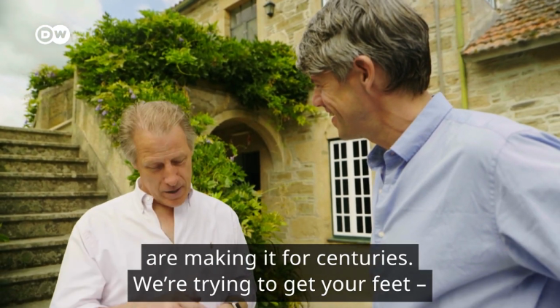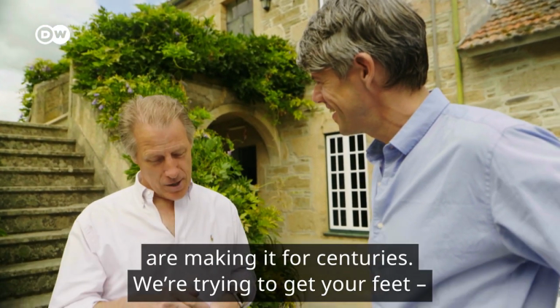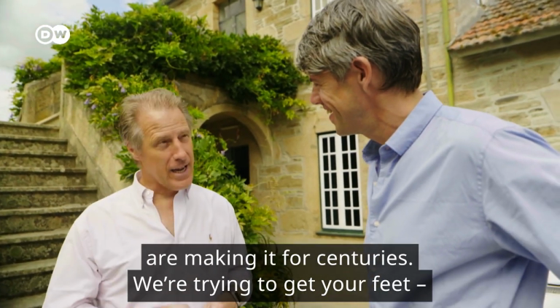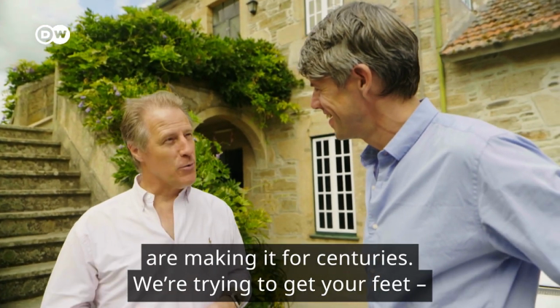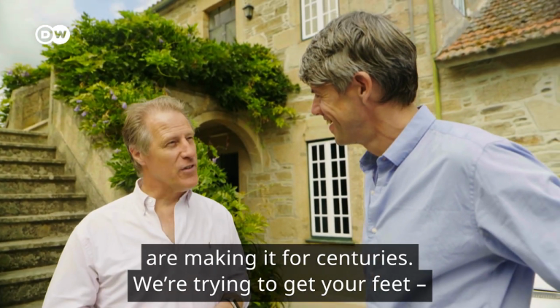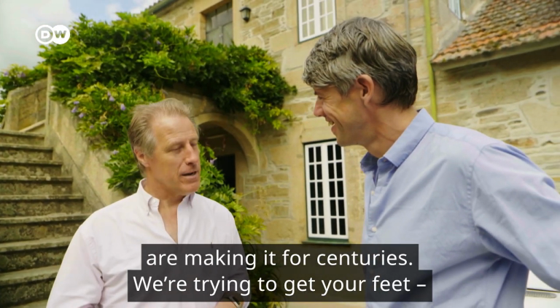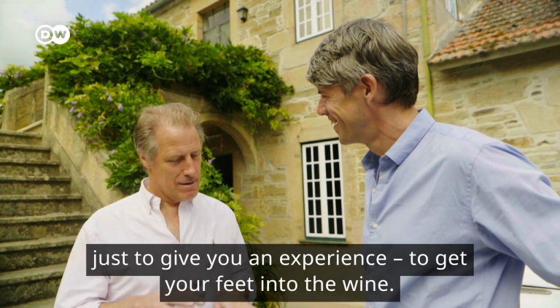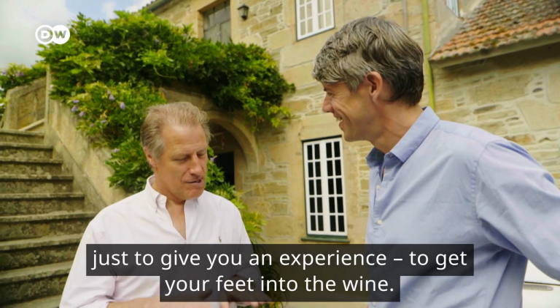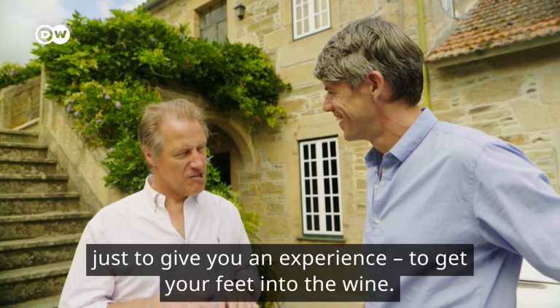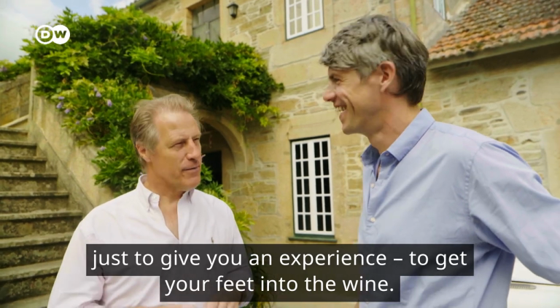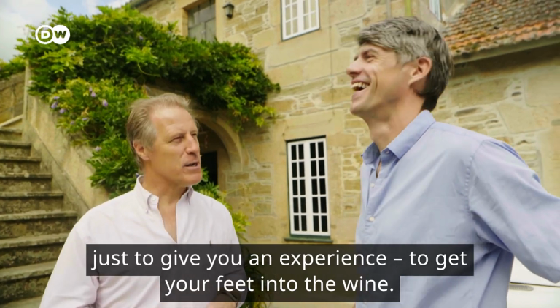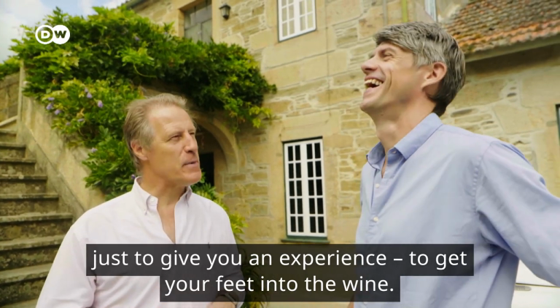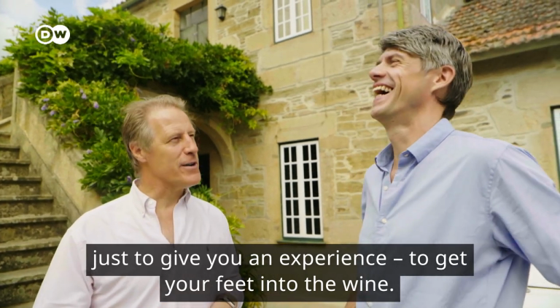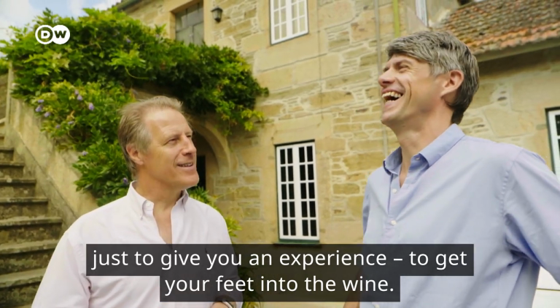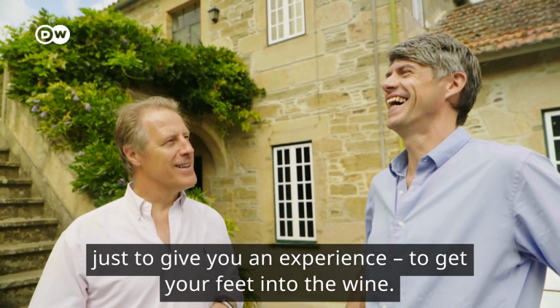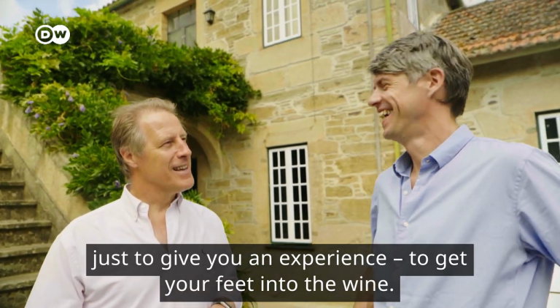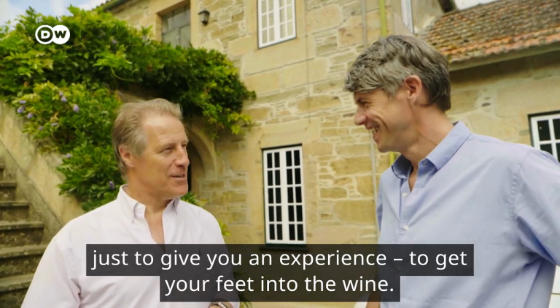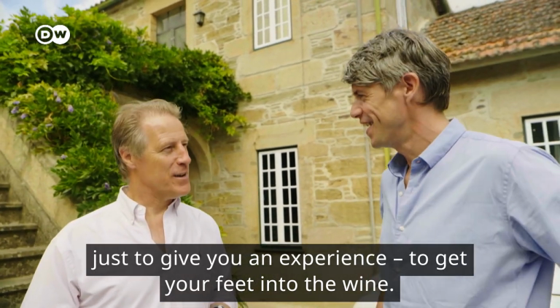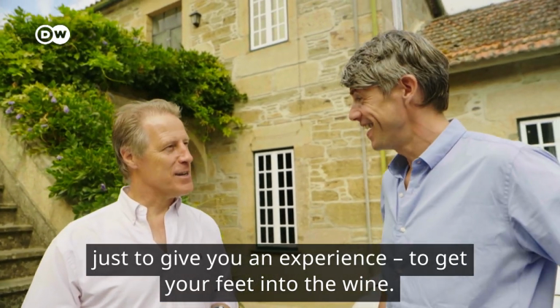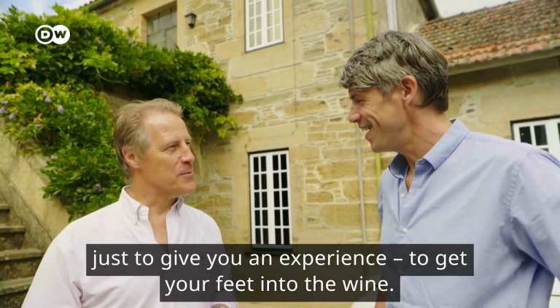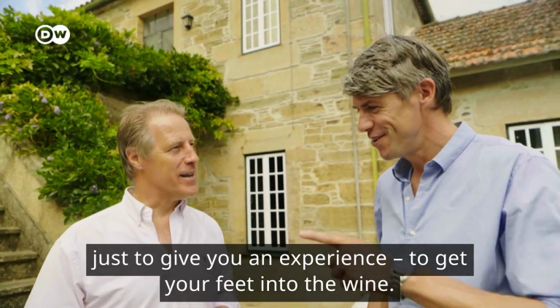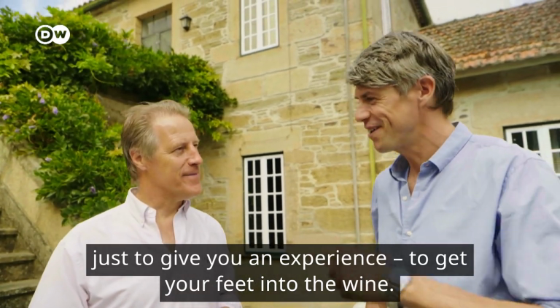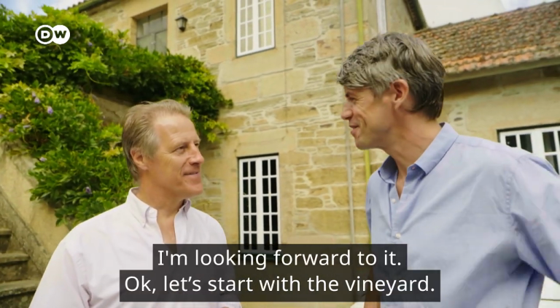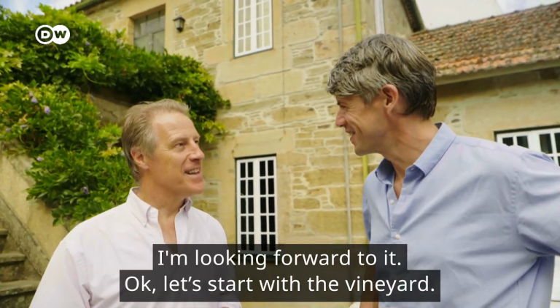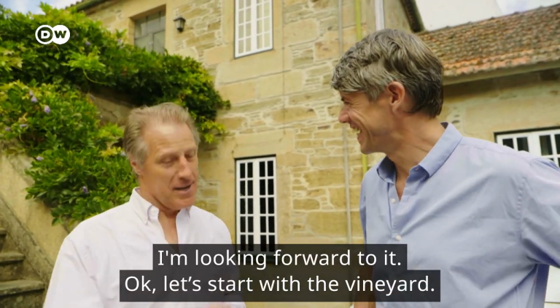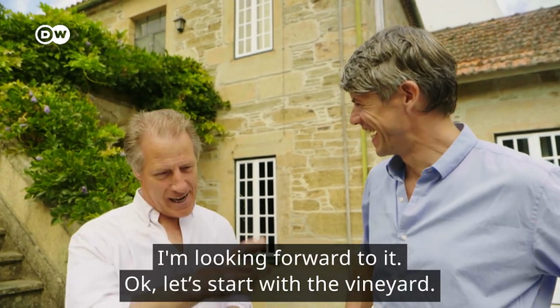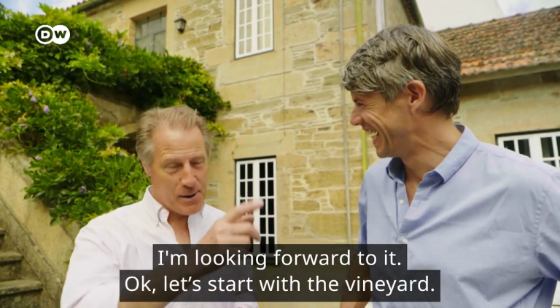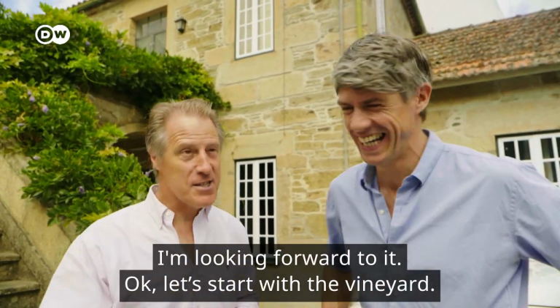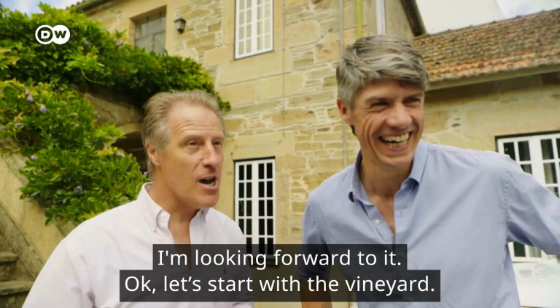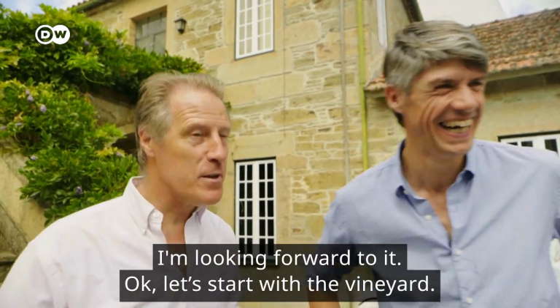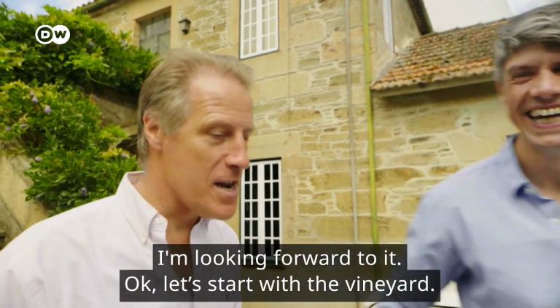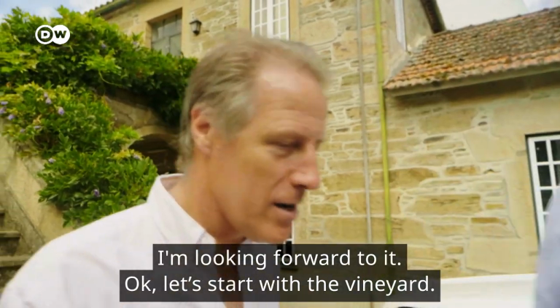We're going to try and get your feet into the wine, just to give you an experience. I'm looking forward to it. Okay, let's start with the vineyard.